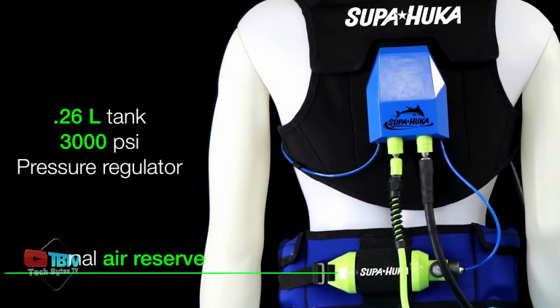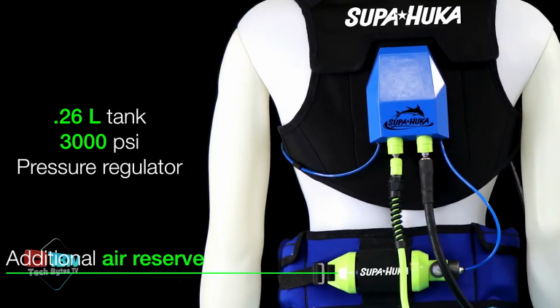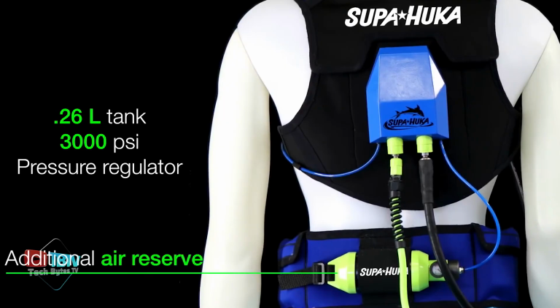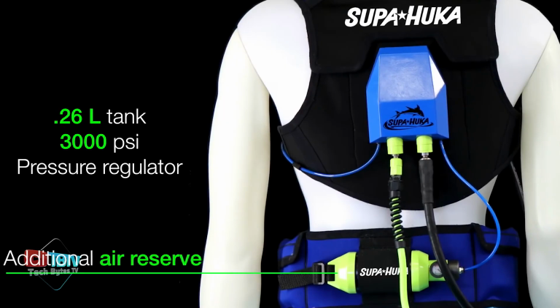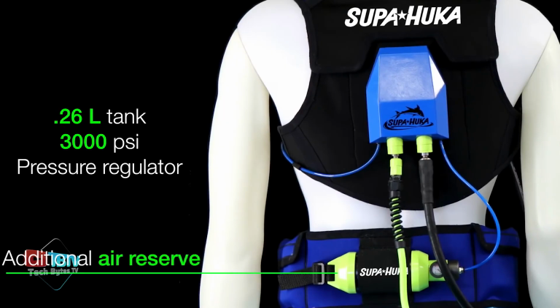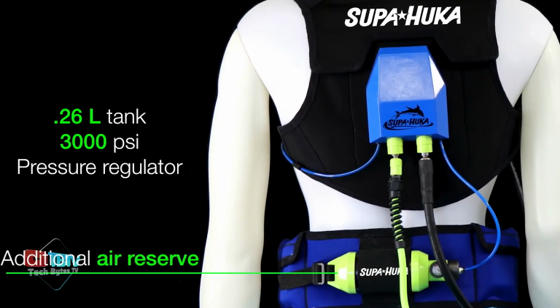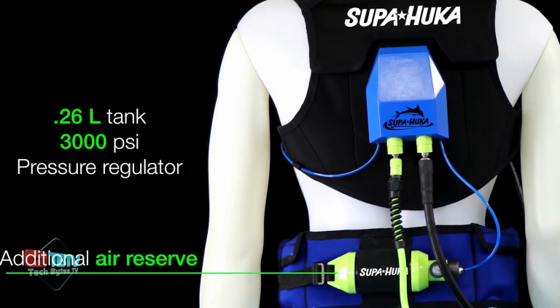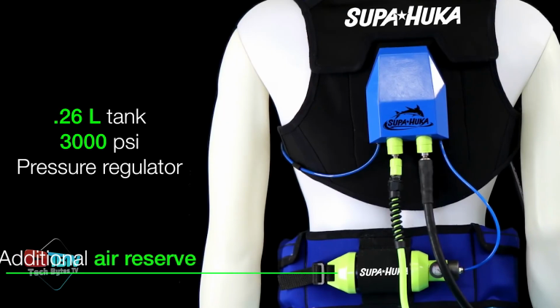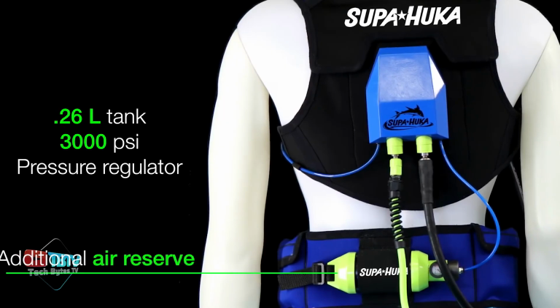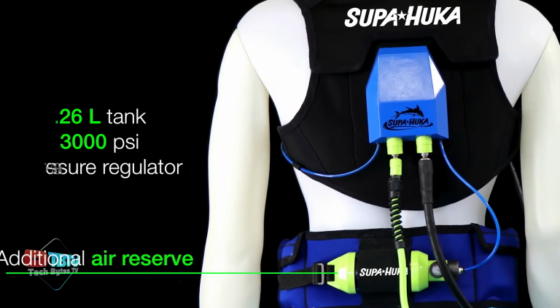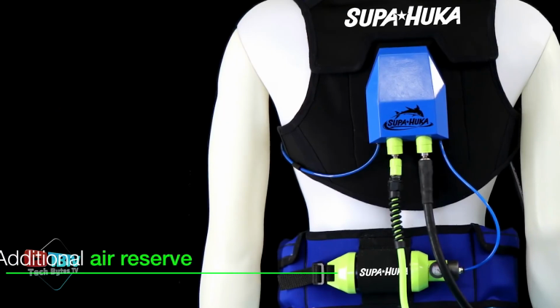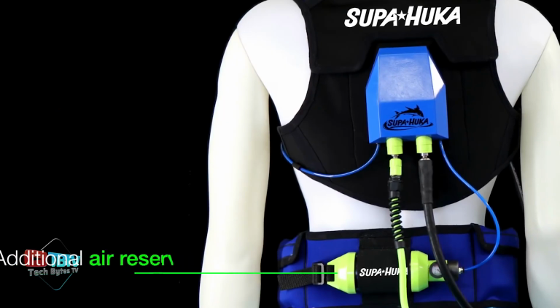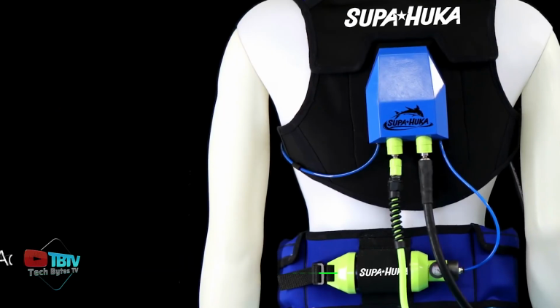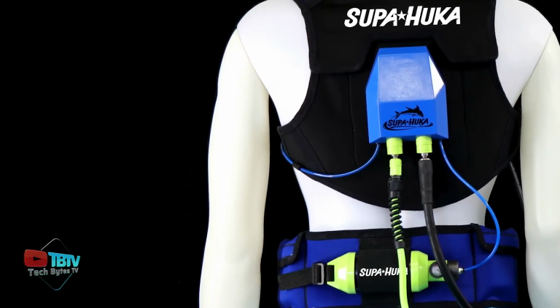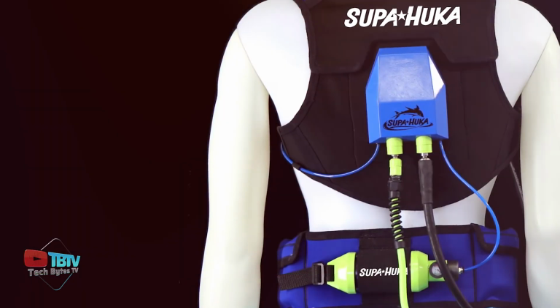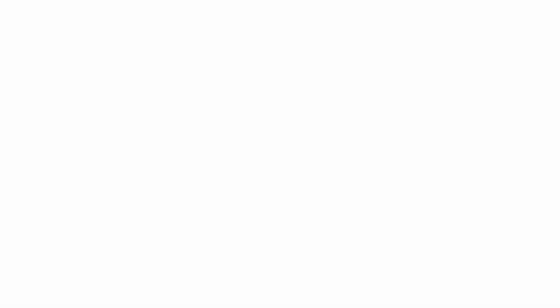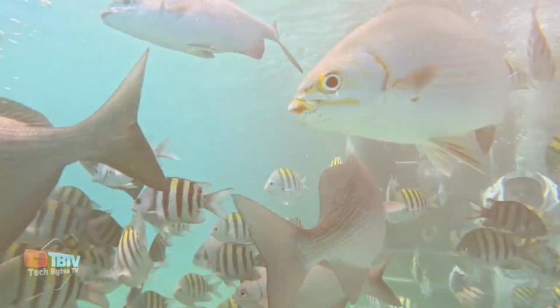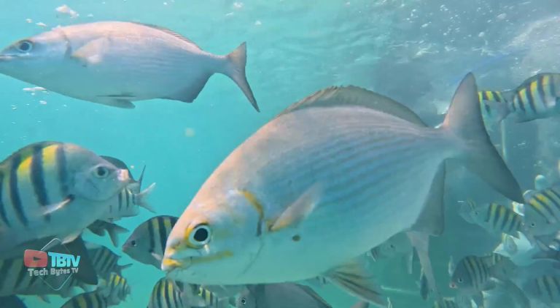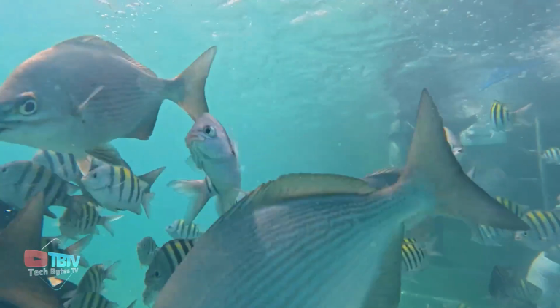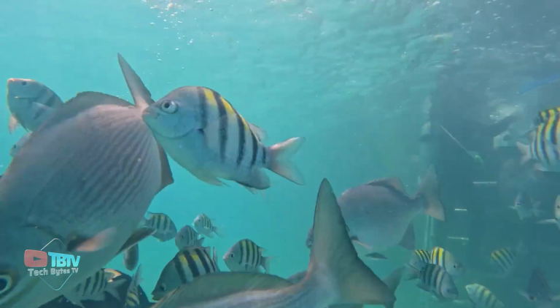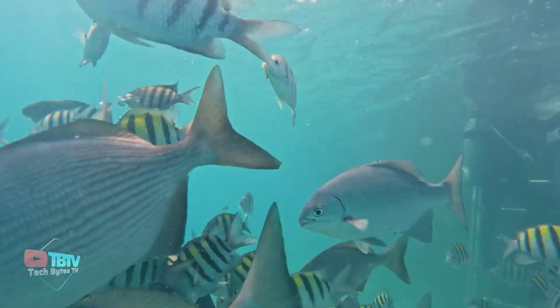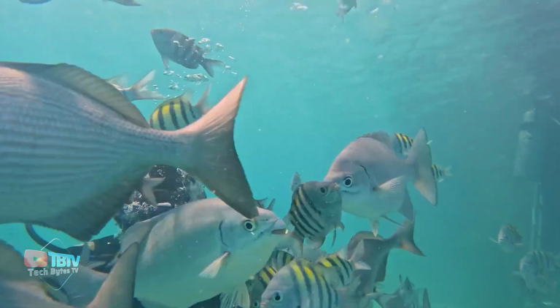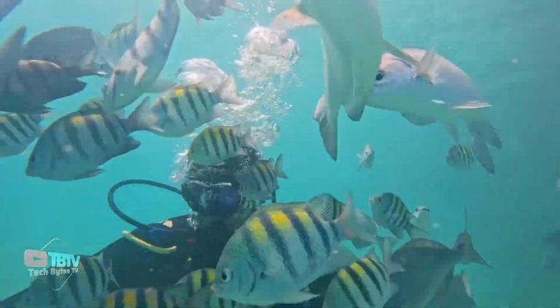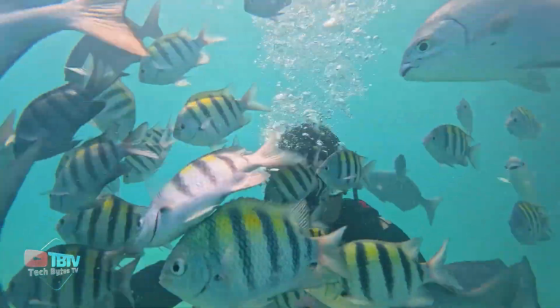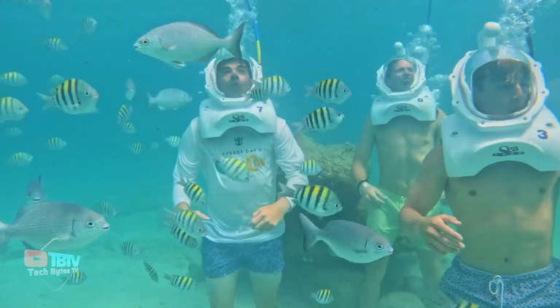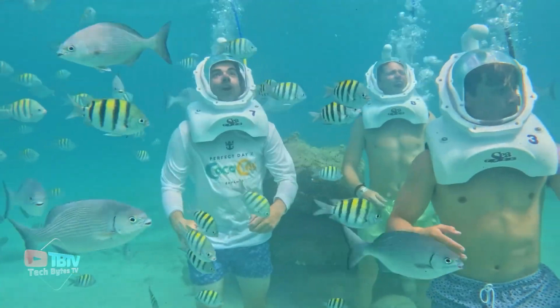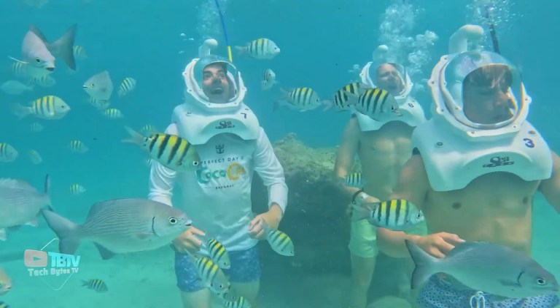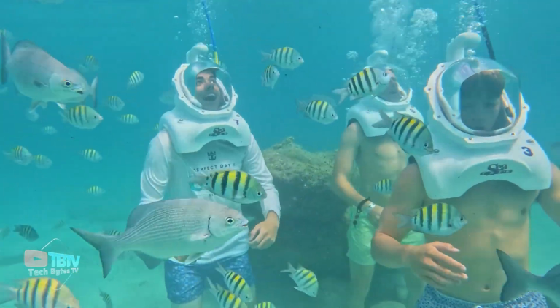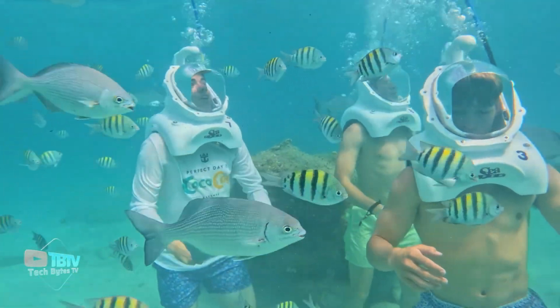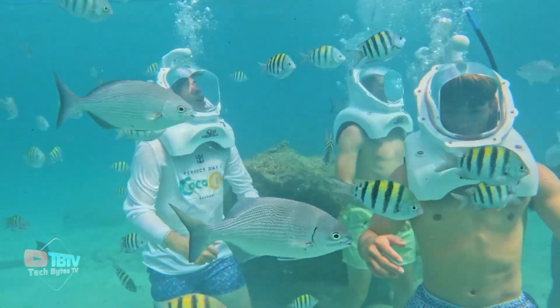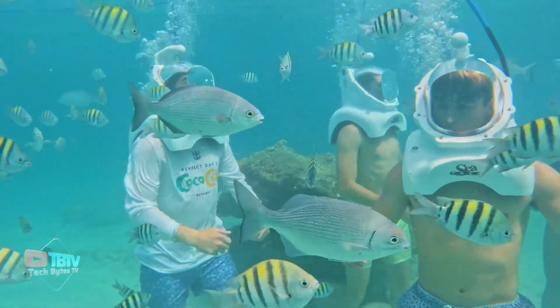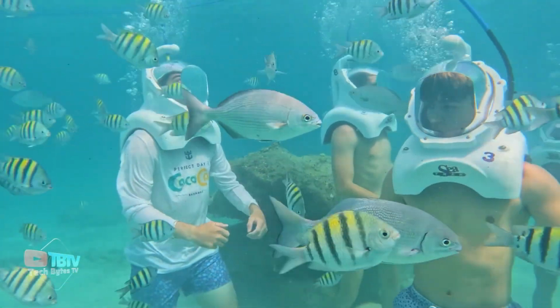Supahooka is just the beginning of many exciting innovations. If this surprised you, wait until you see what's next — it'll take your breath away.